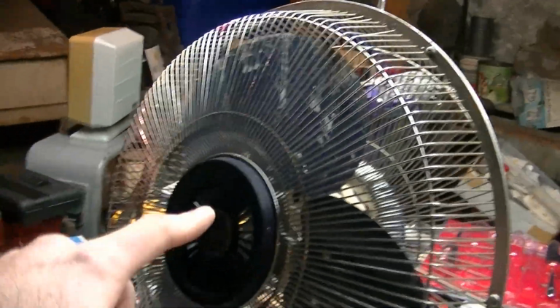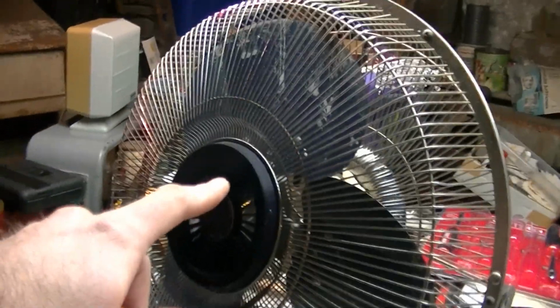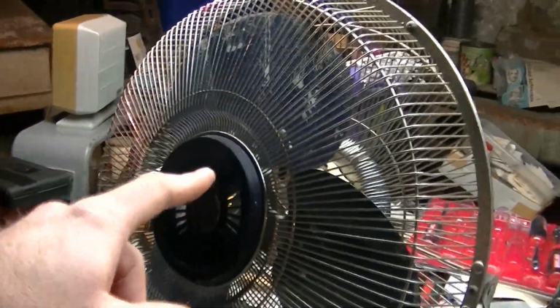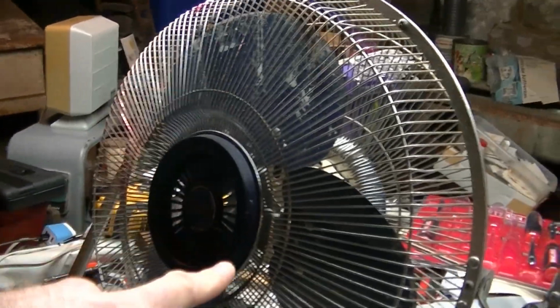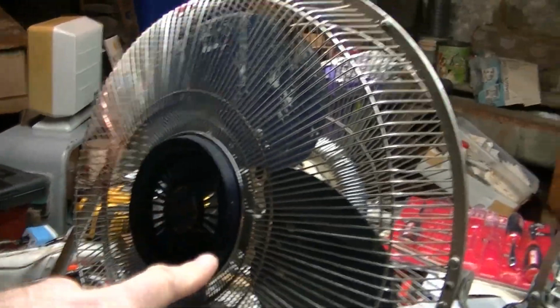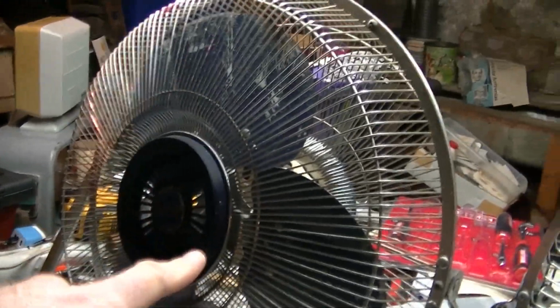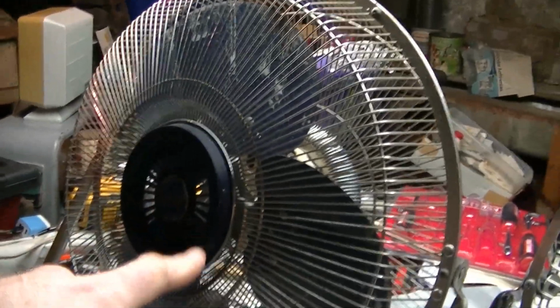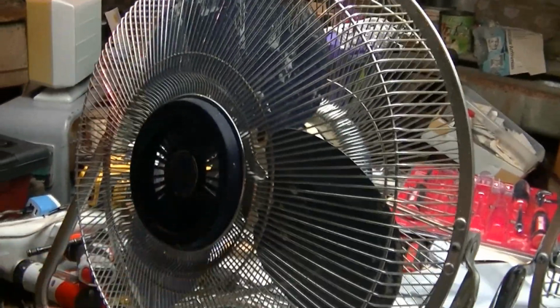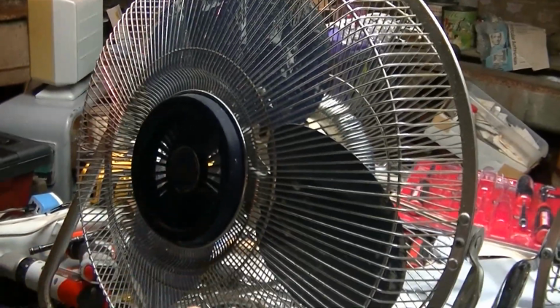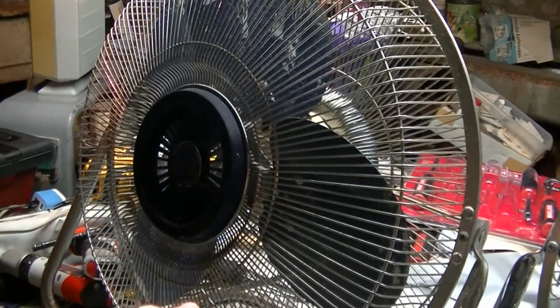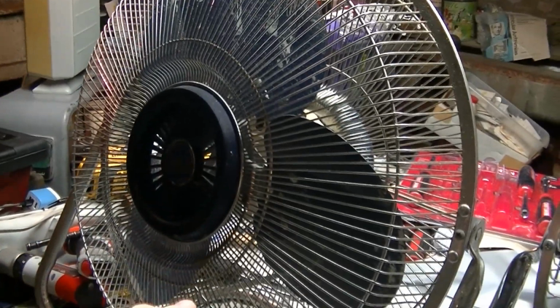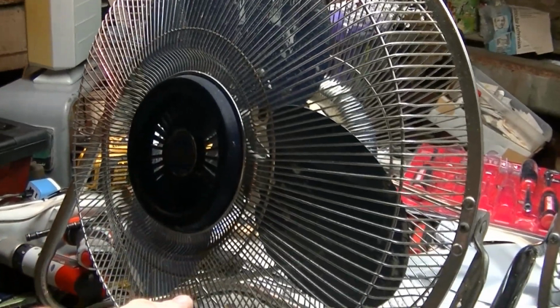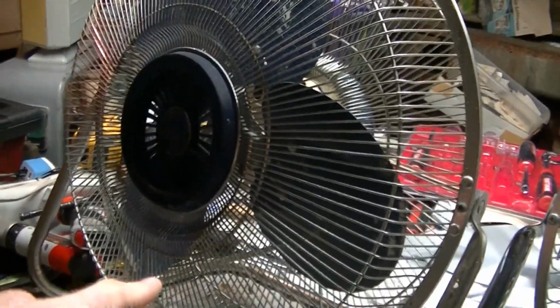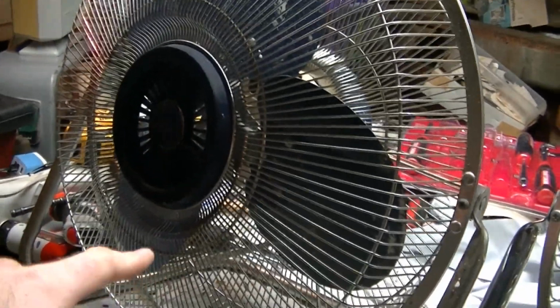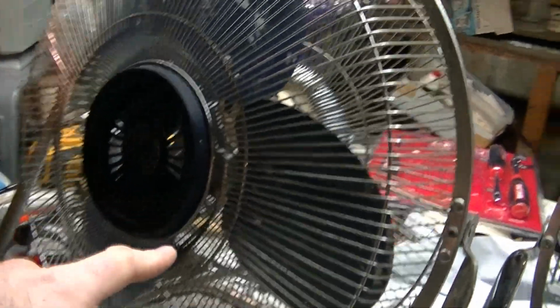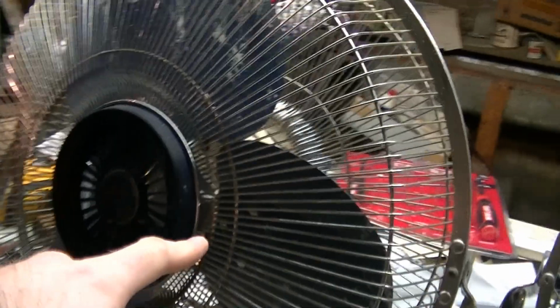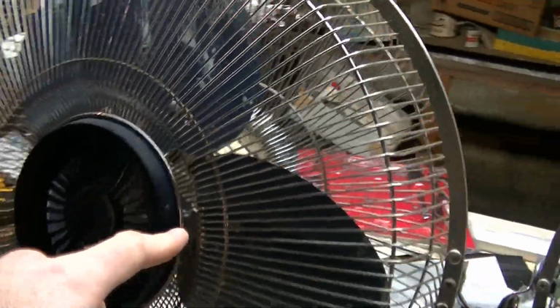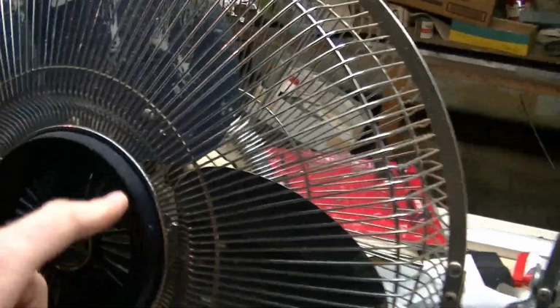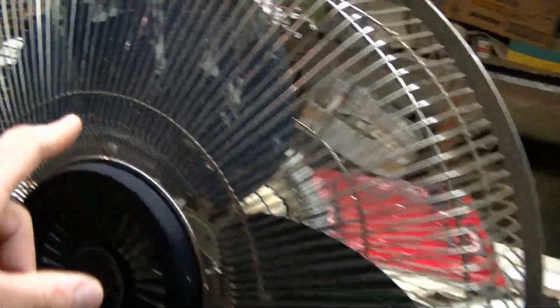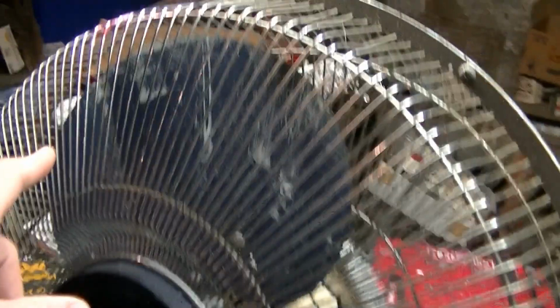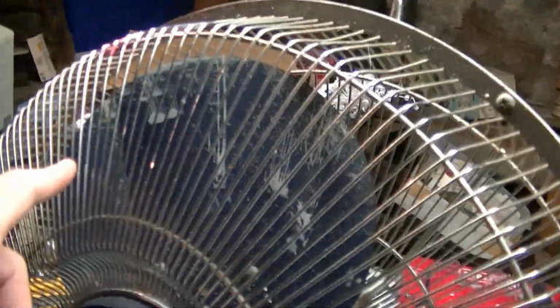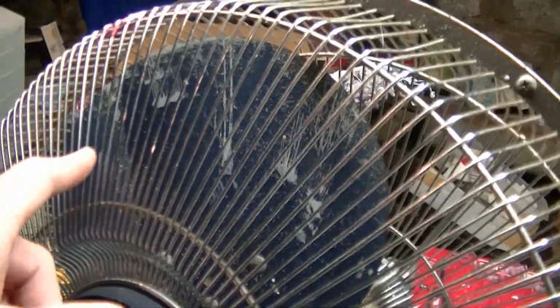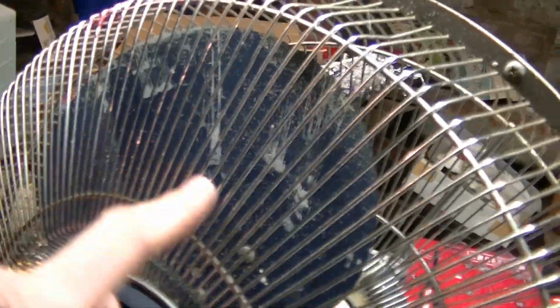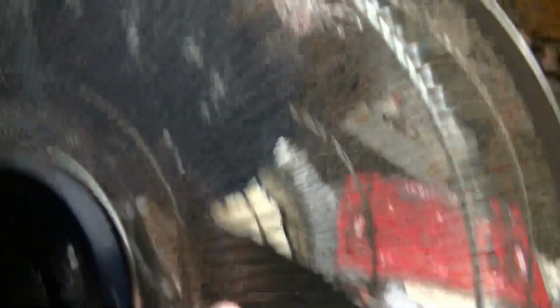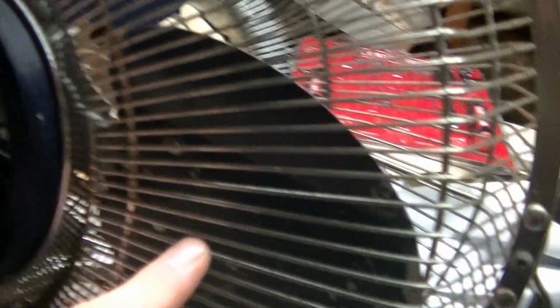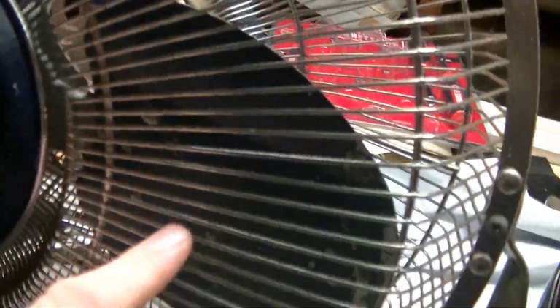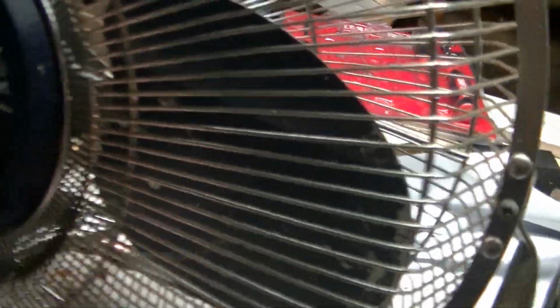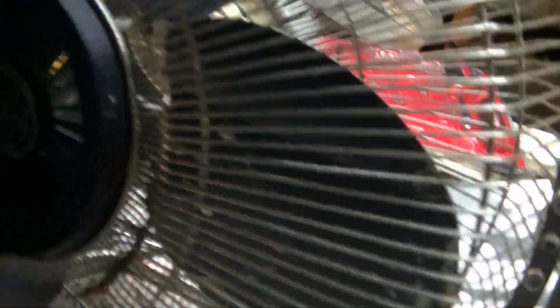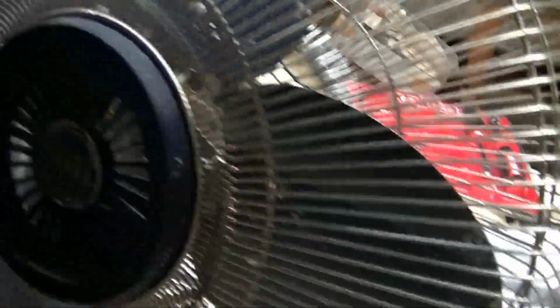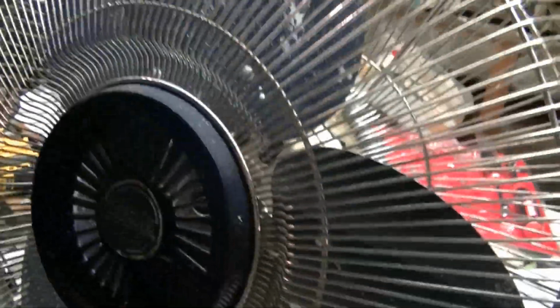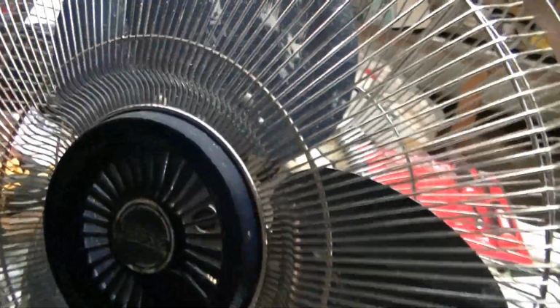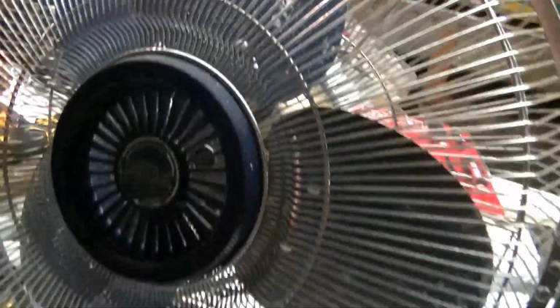These from the 90s were all made in the USA — pretty much any of these with this style of blade were made in the USA.